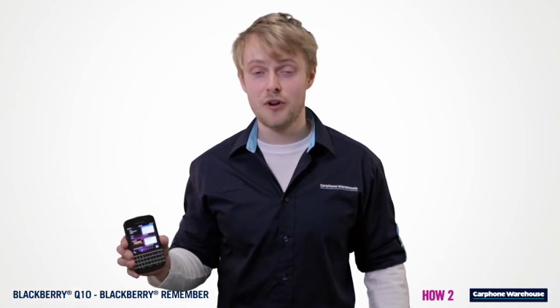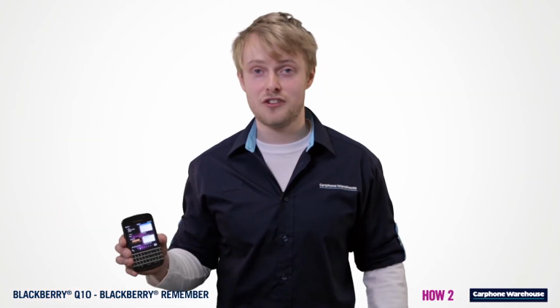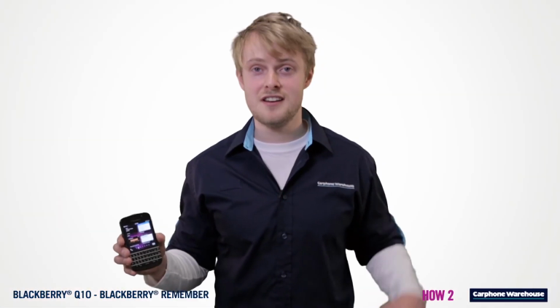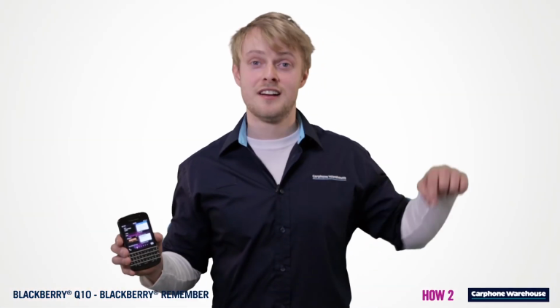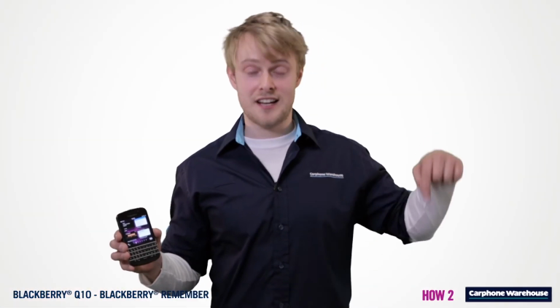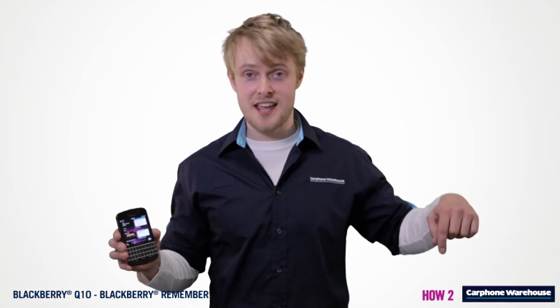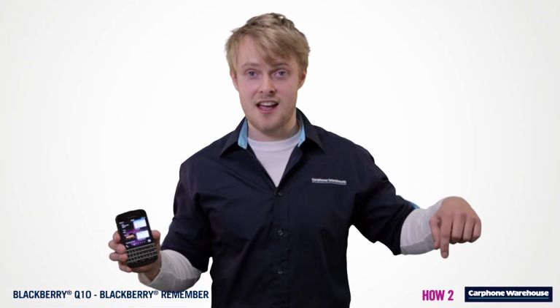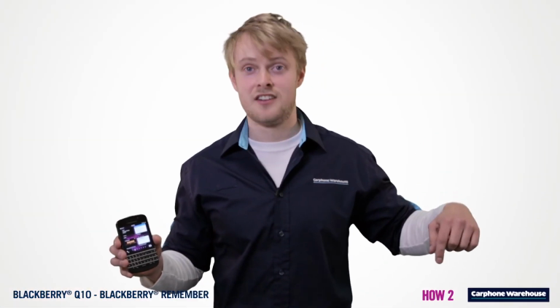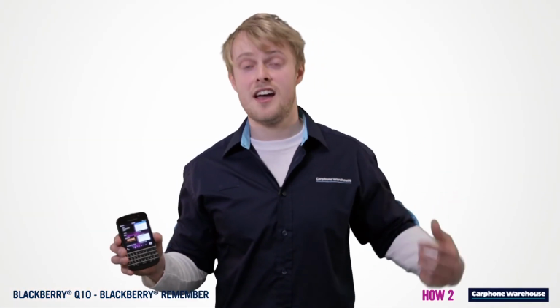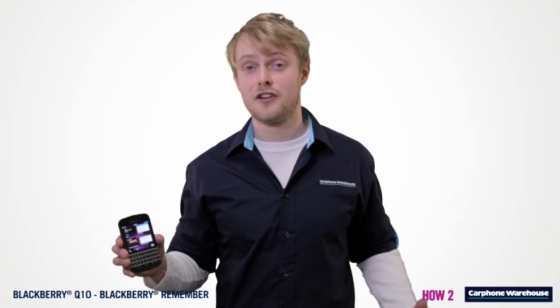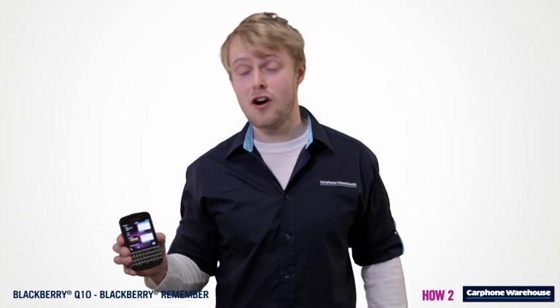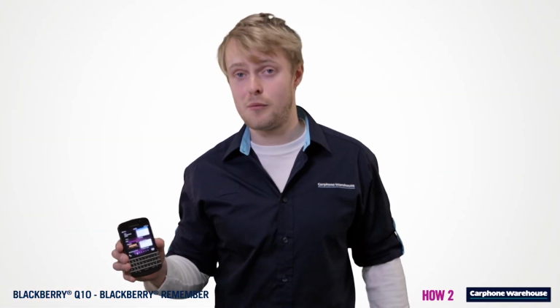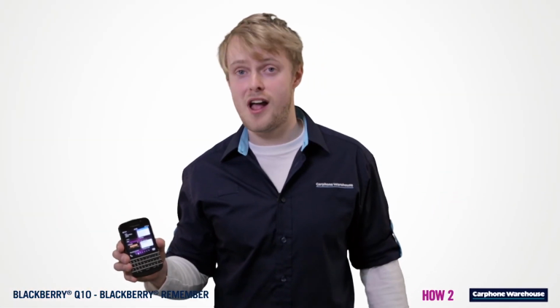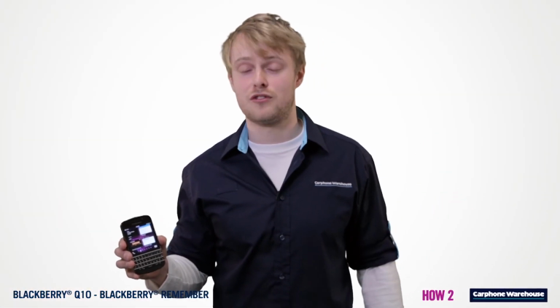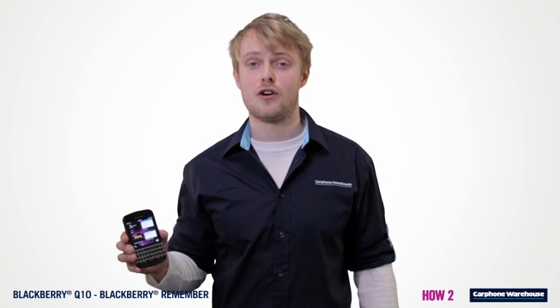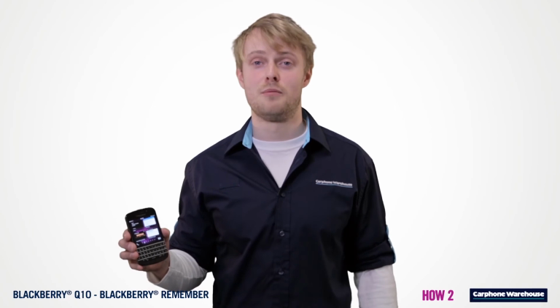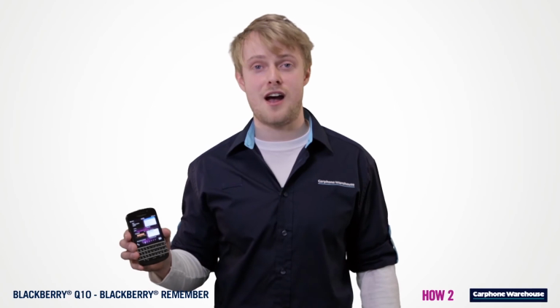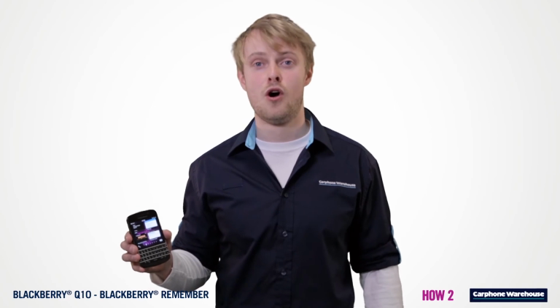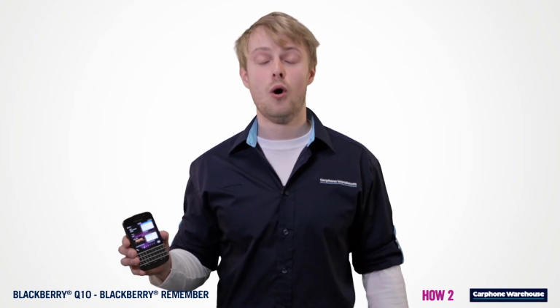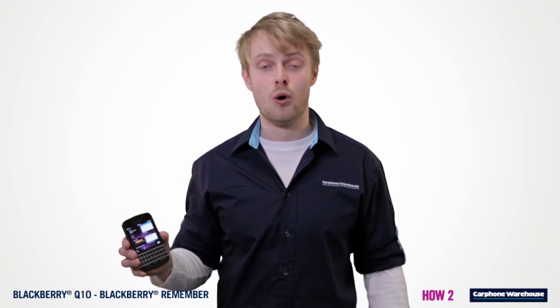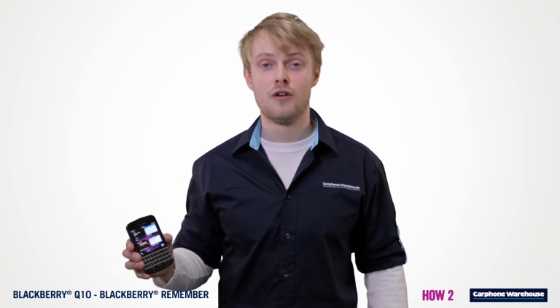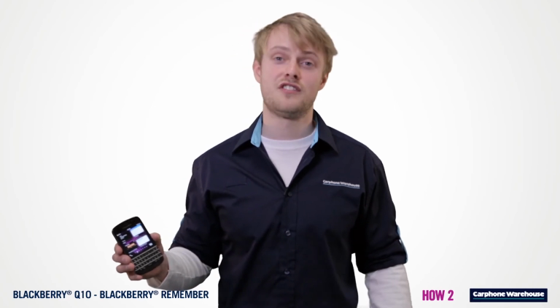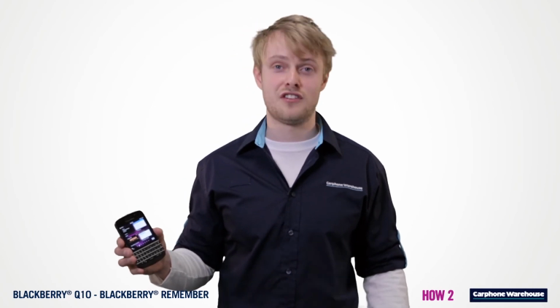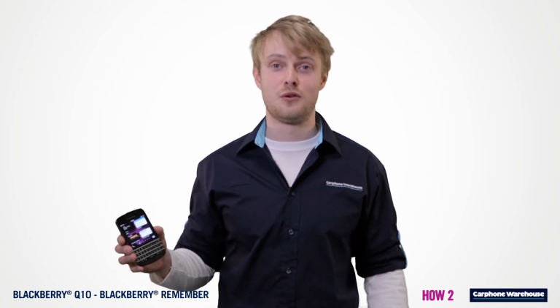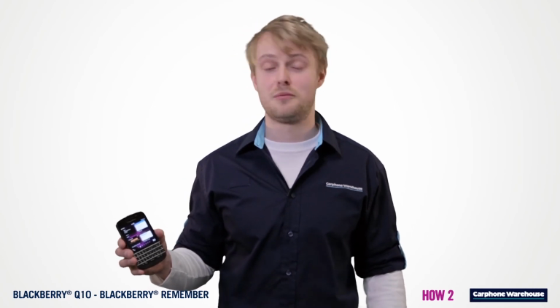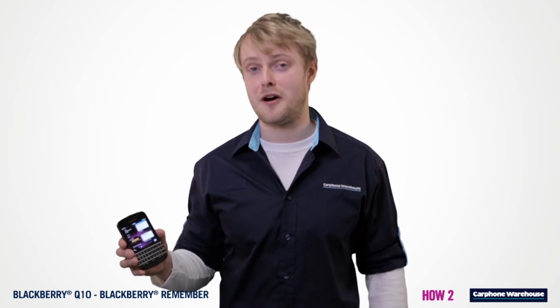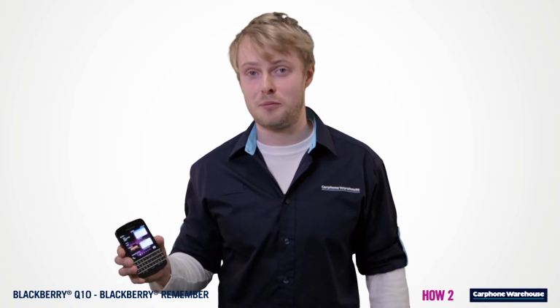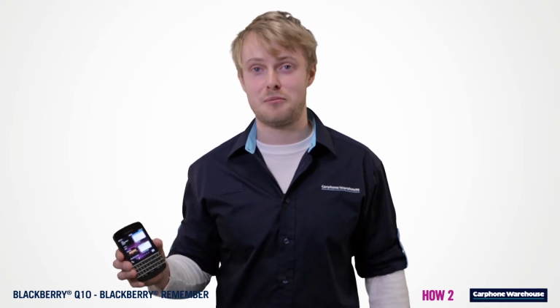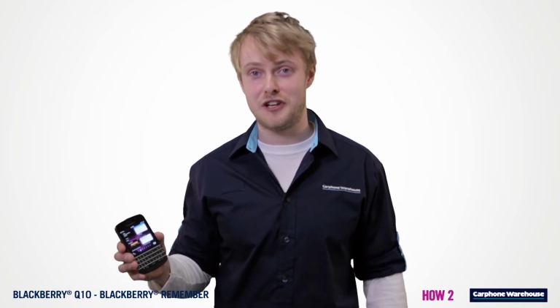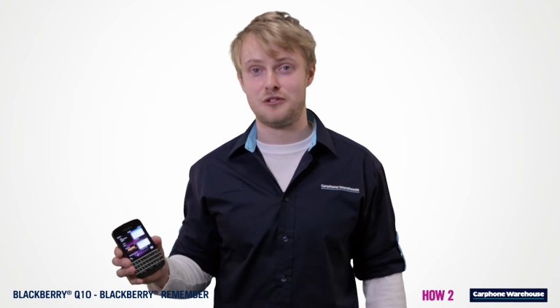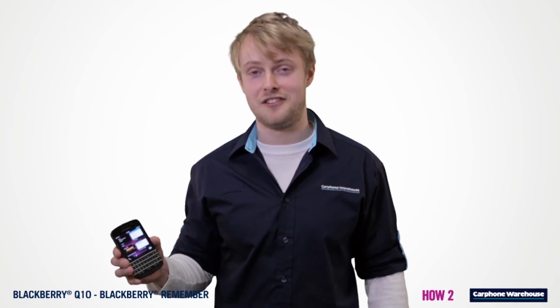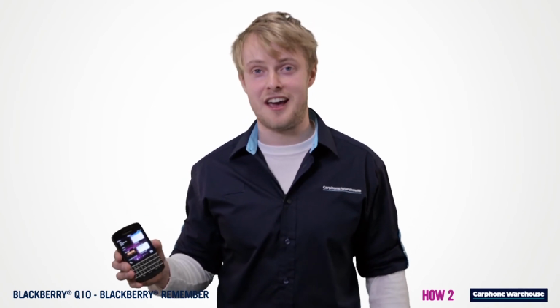Like what you've seen? Click here to head over to CarphoneWarehouse.com now, or visit us in store to pick up your BlackBerry Q10 today.